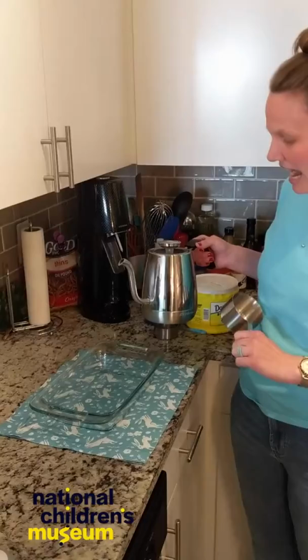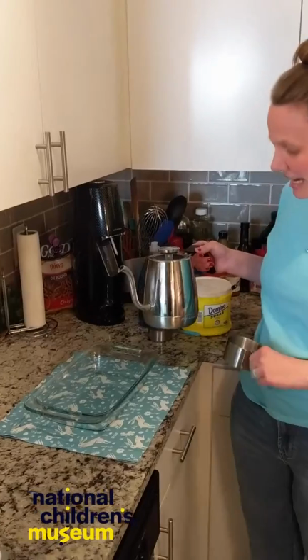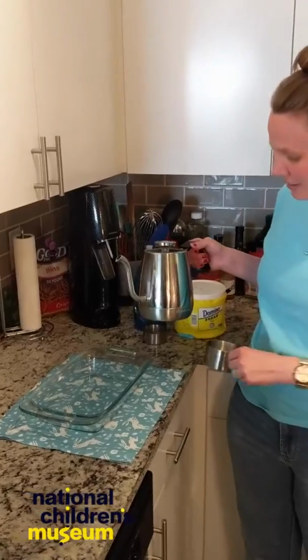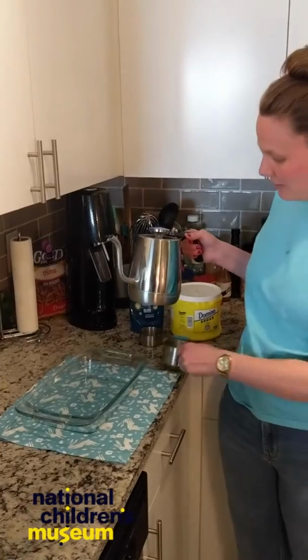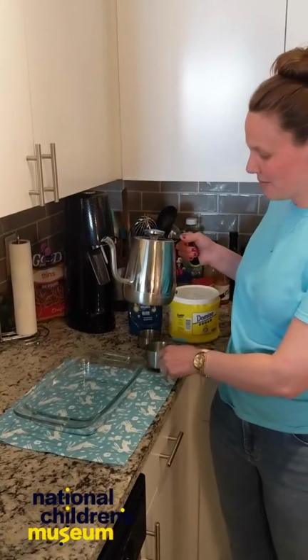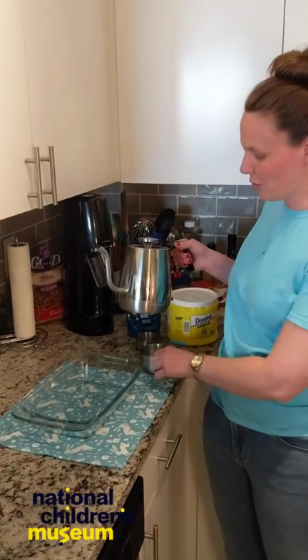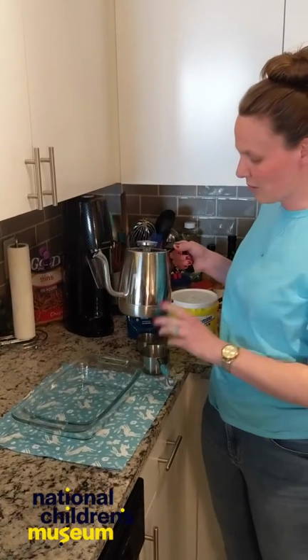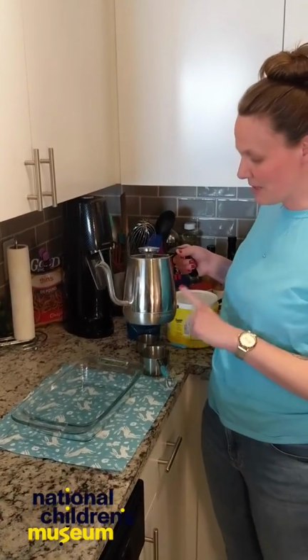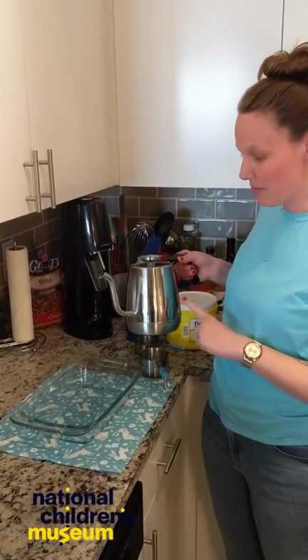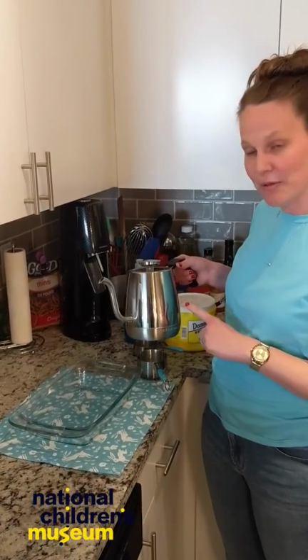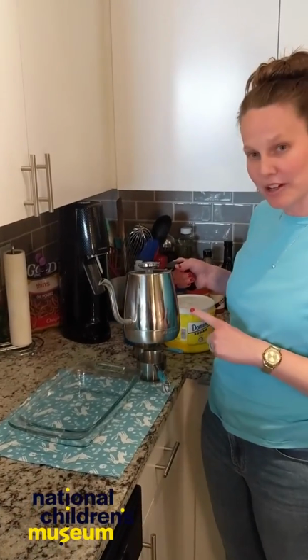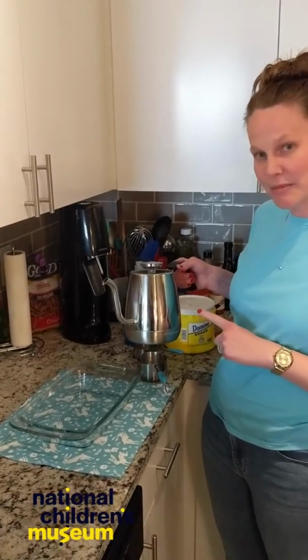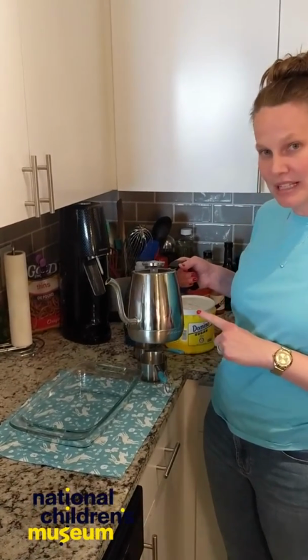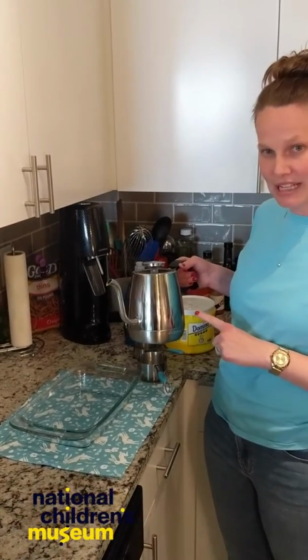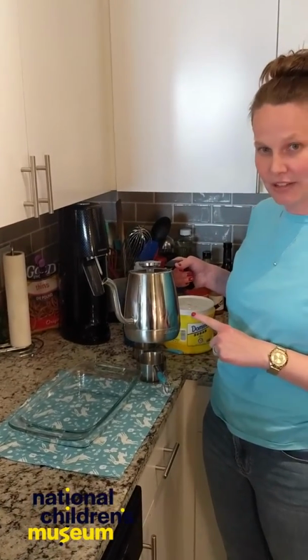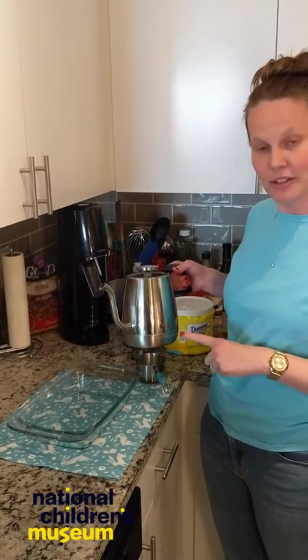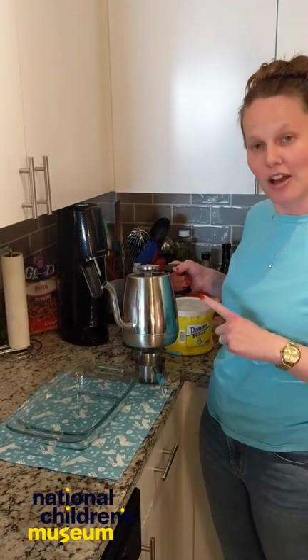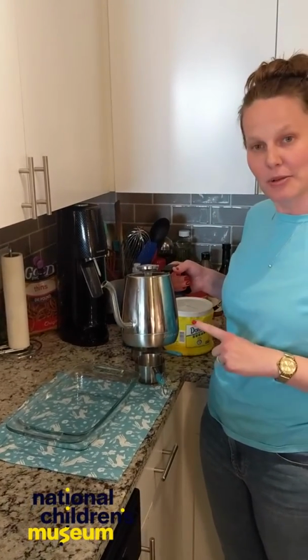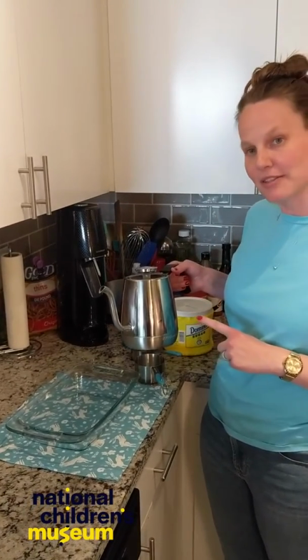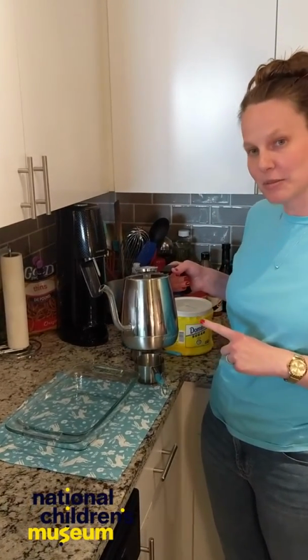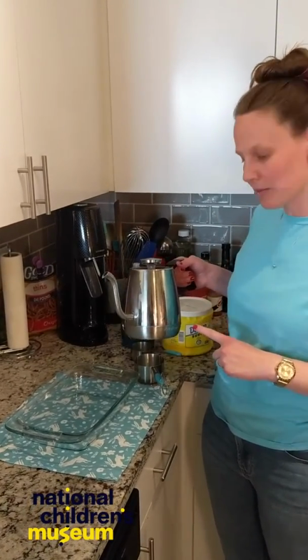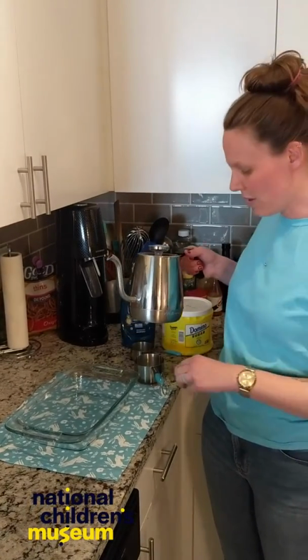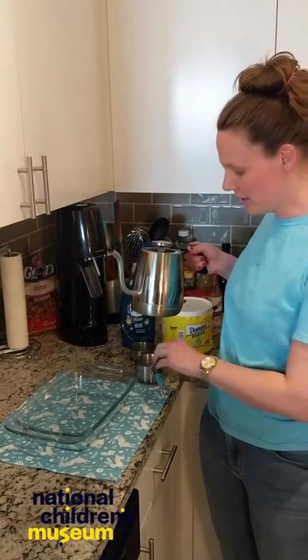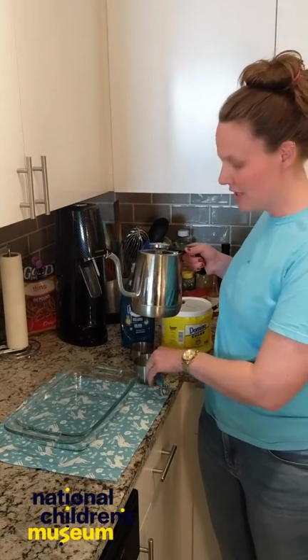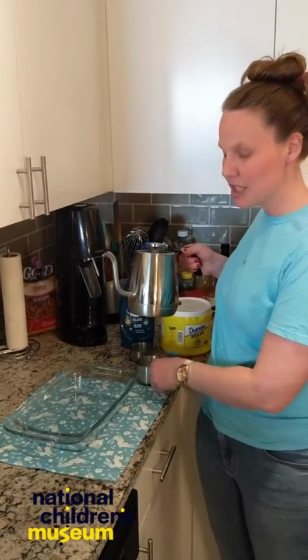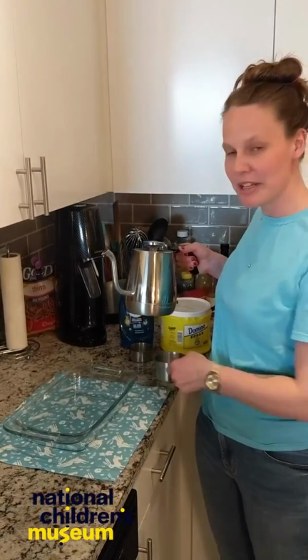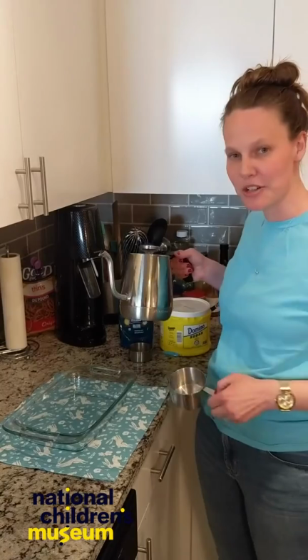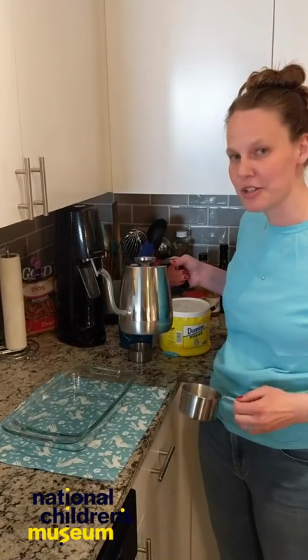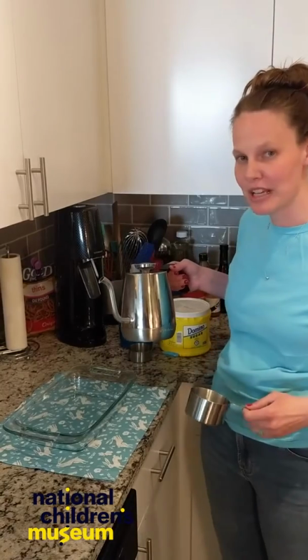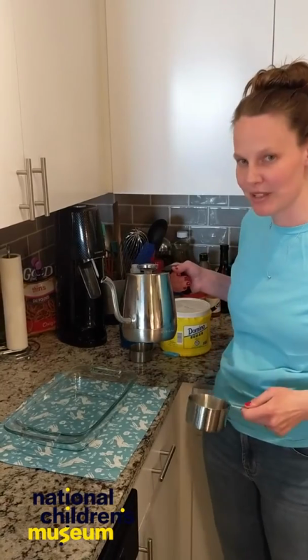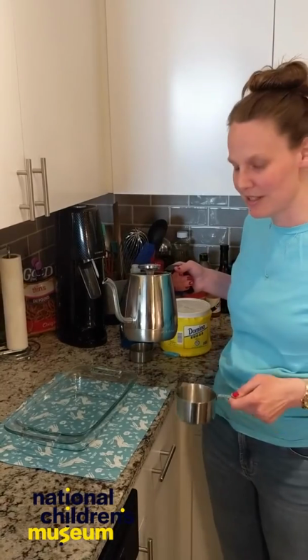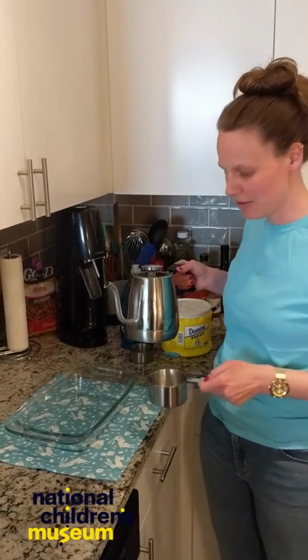I was able to warm up some of my water in my tea kettle. There are other ways of warming up water — just make sure you're doing it with an adult.